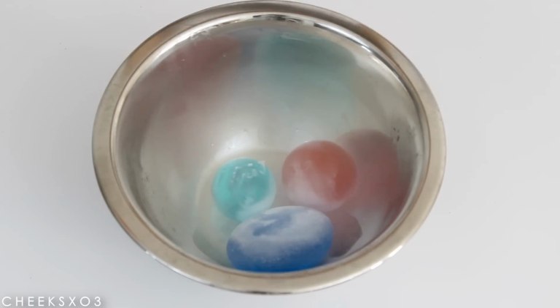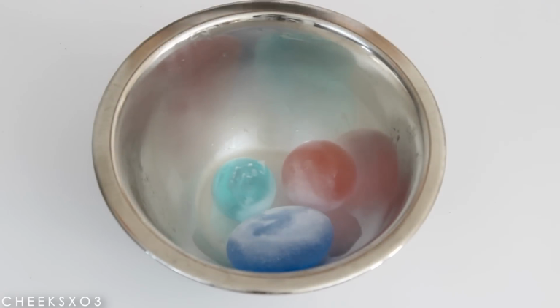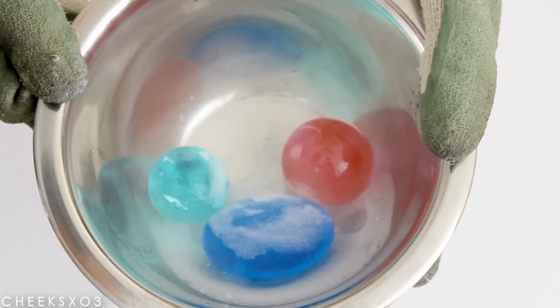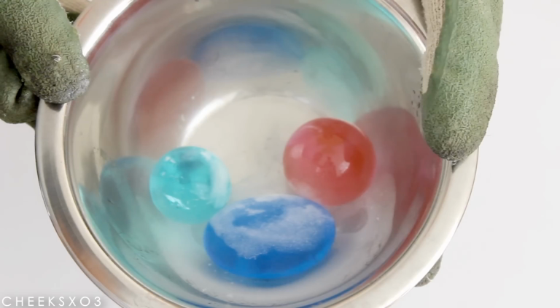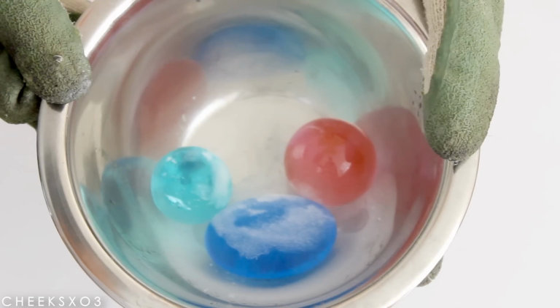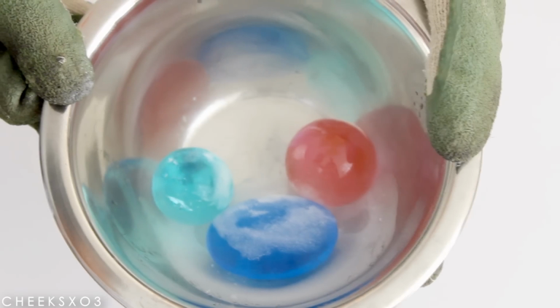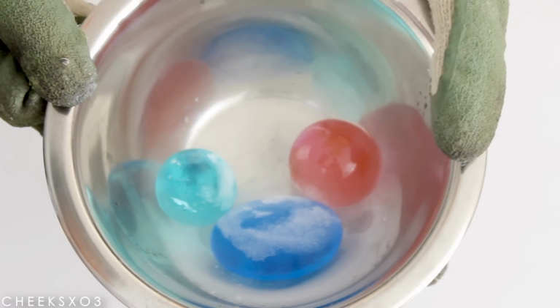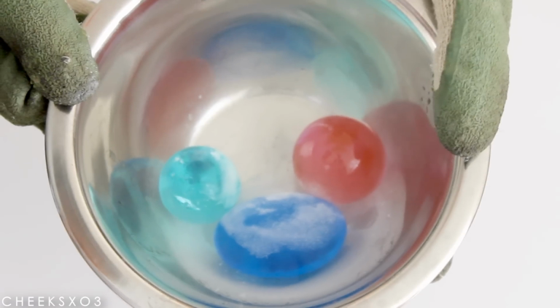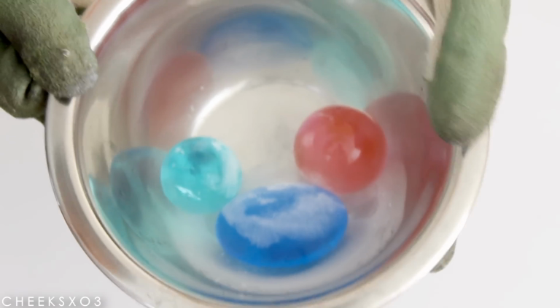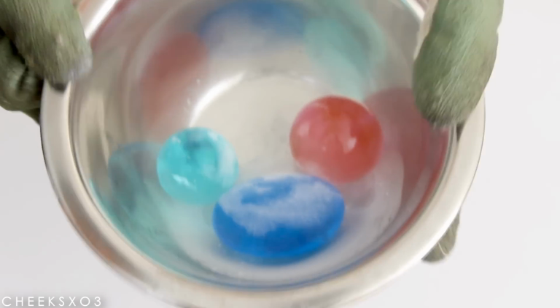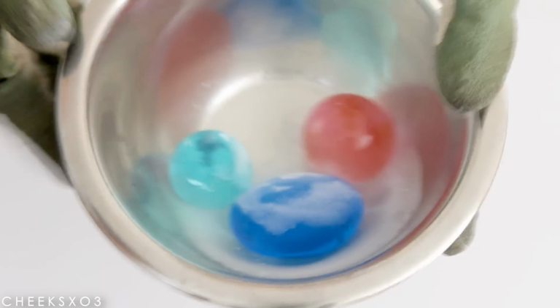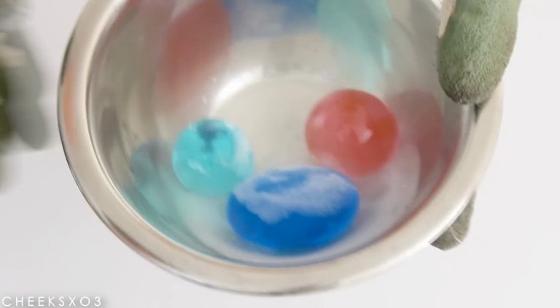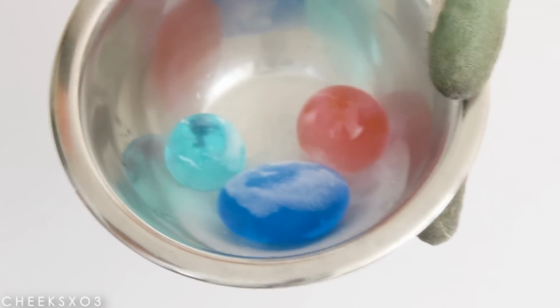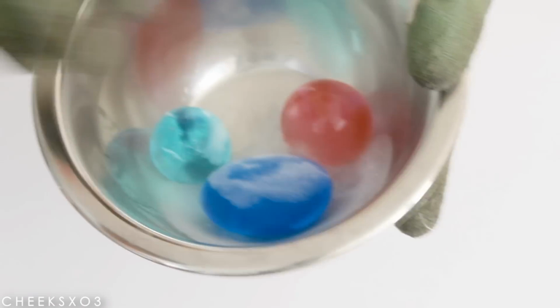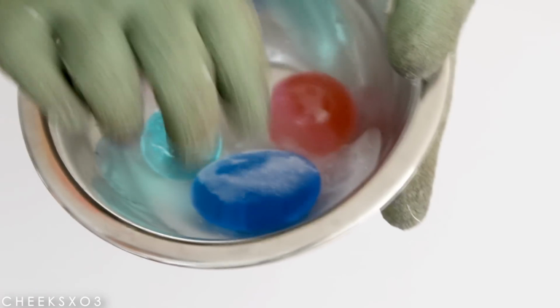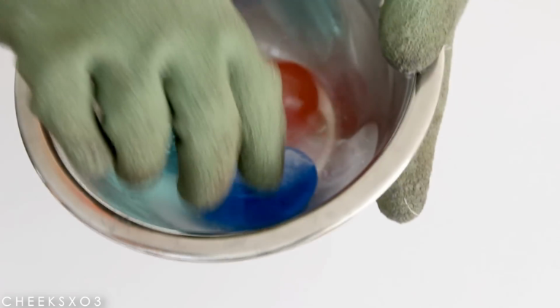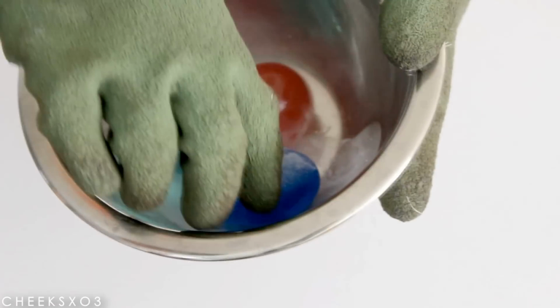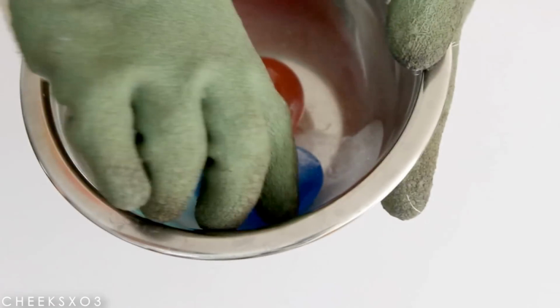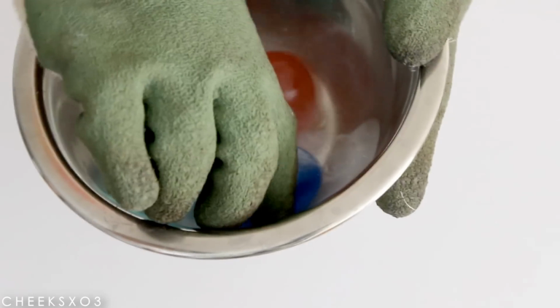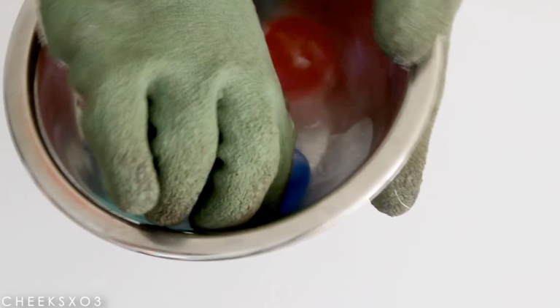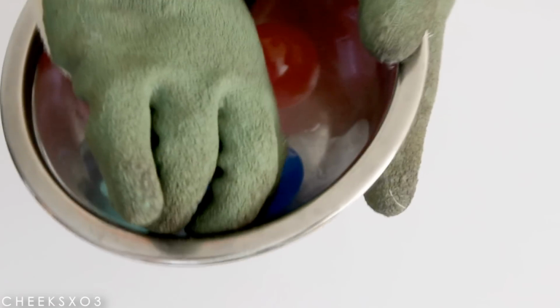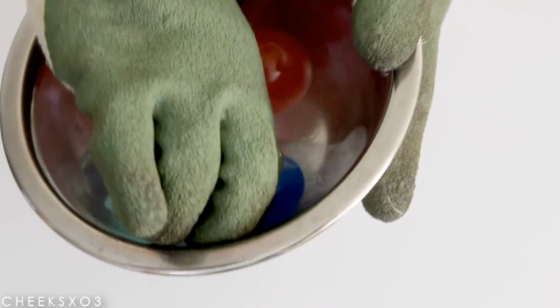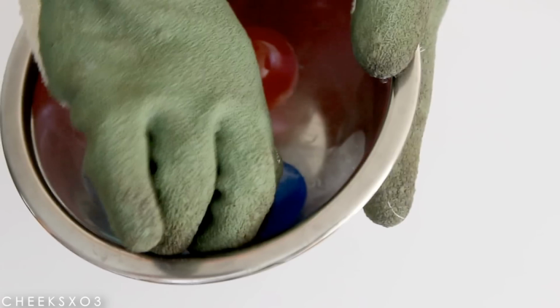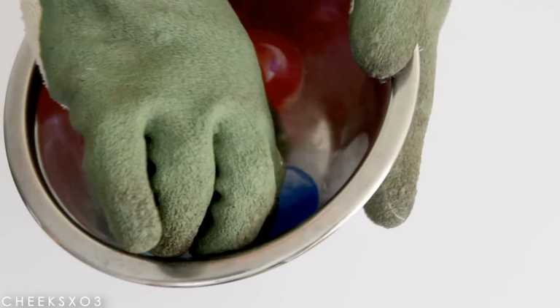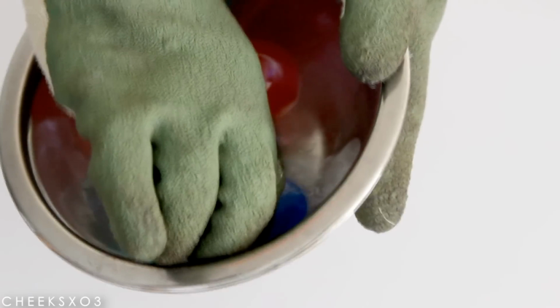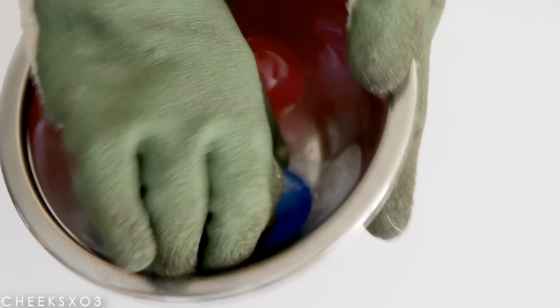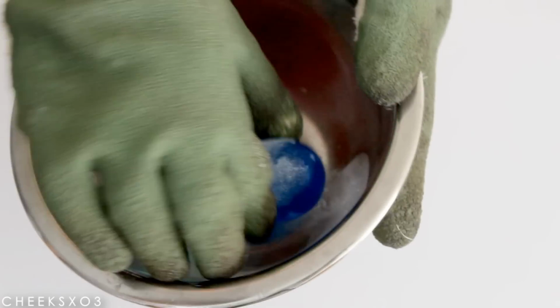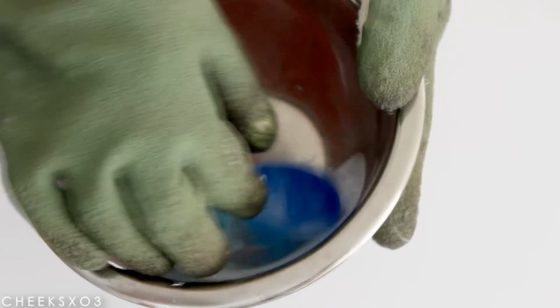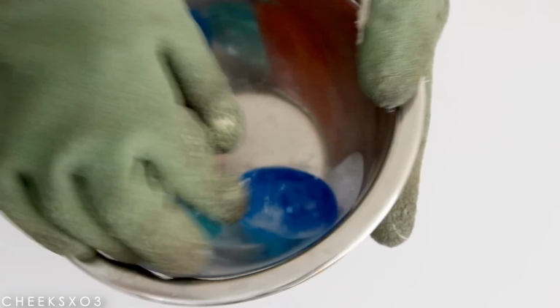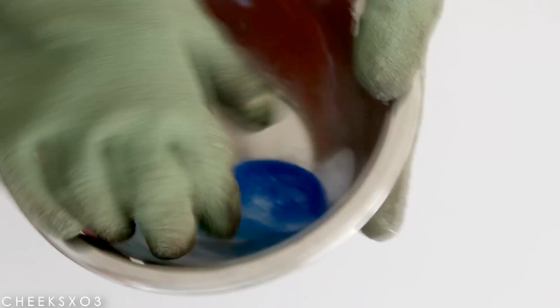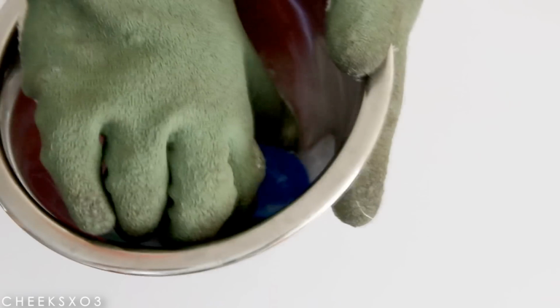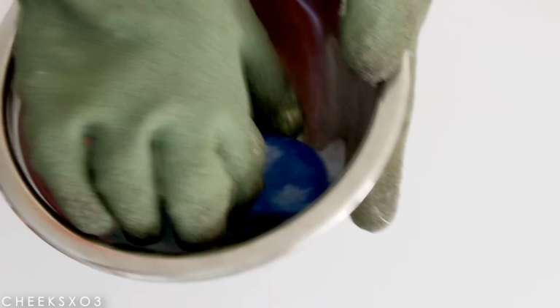So the next object I'm trying it on is Orbeez. I just really was curious about this. You can definitely see some ice forming on top, which is so cool!